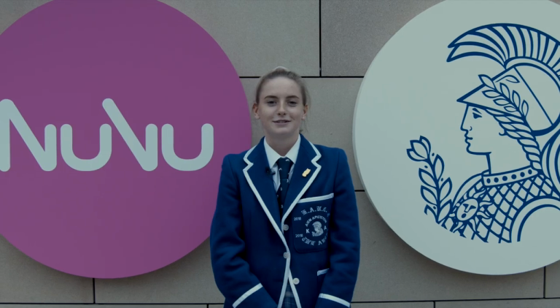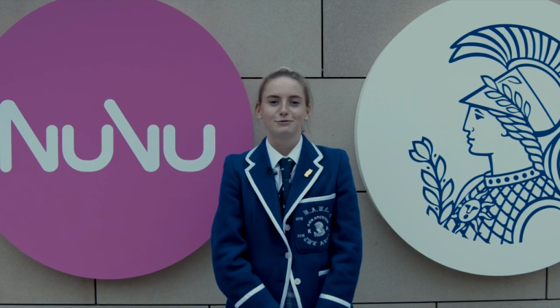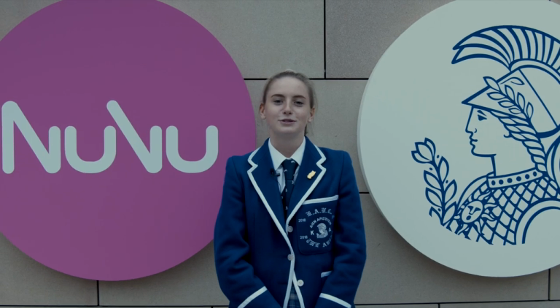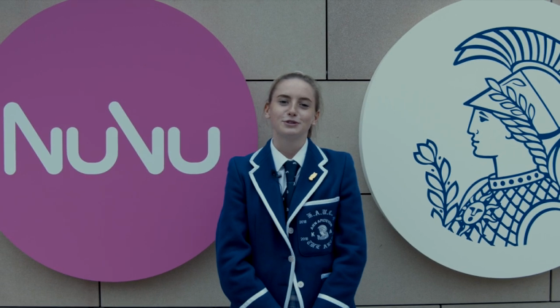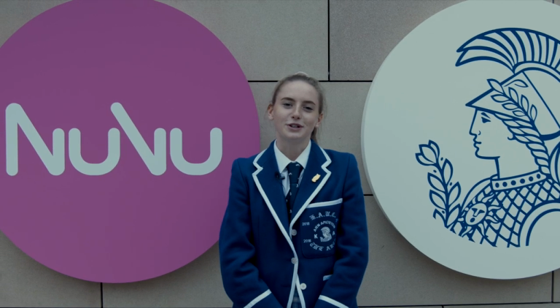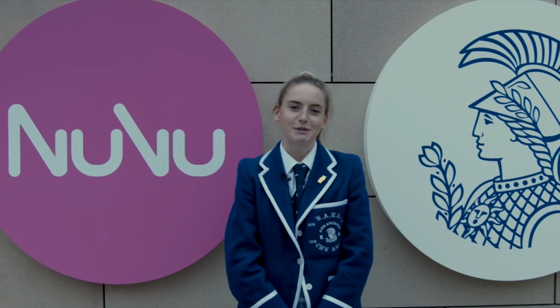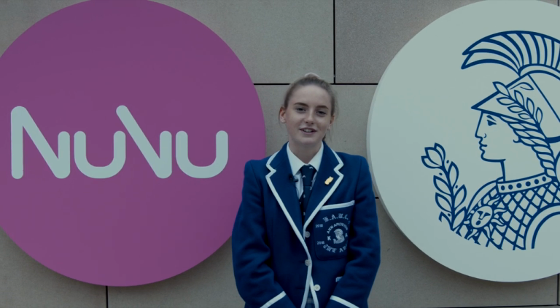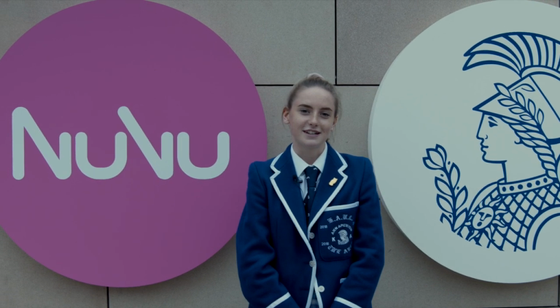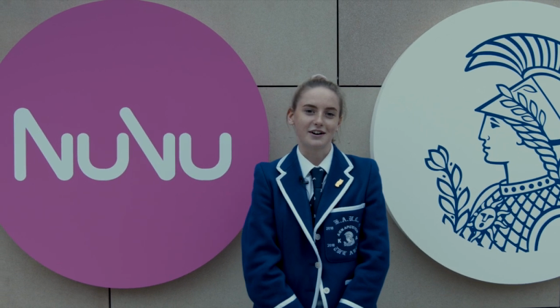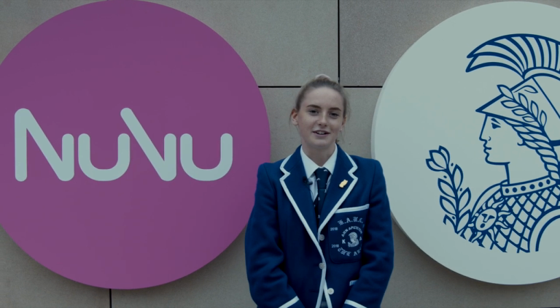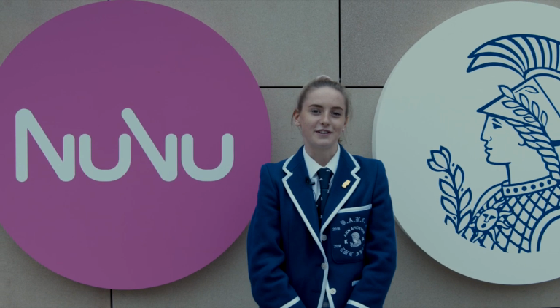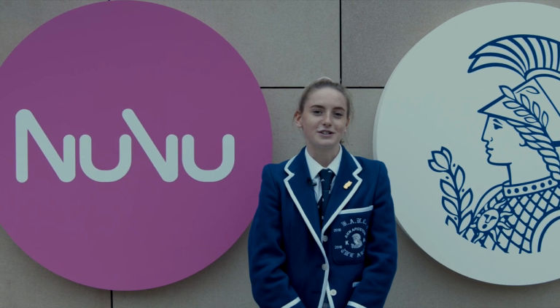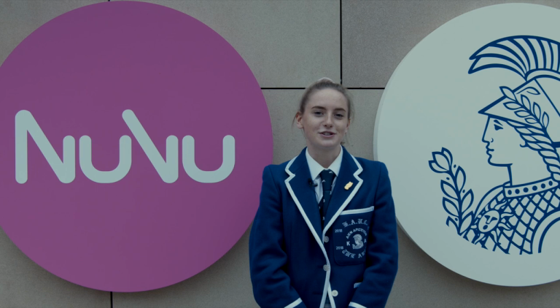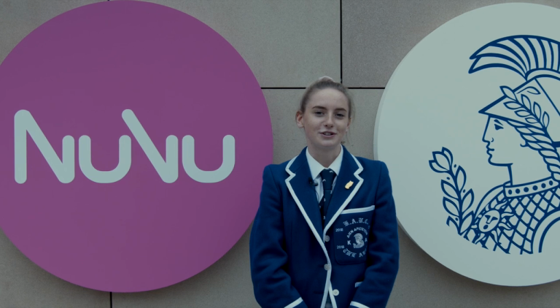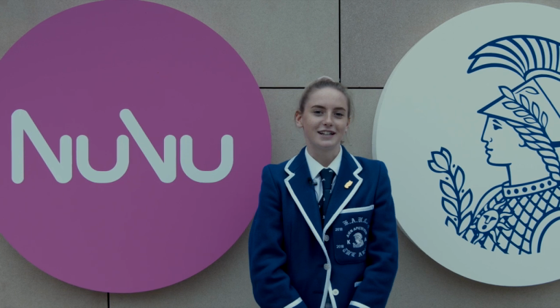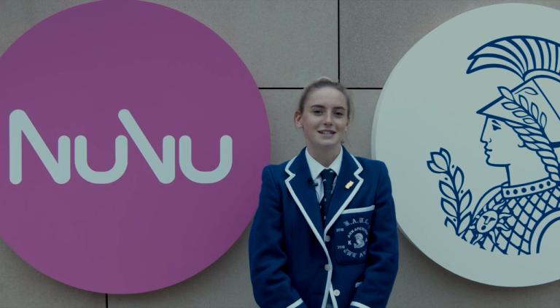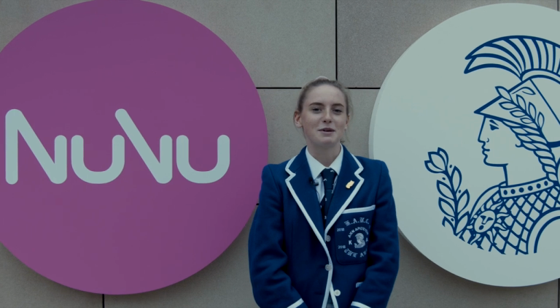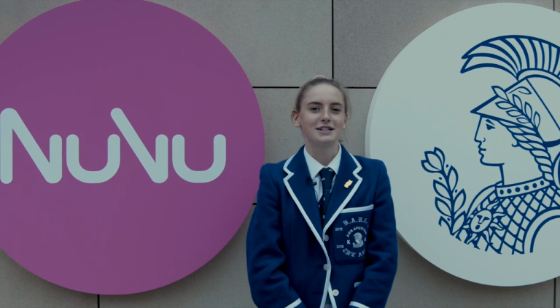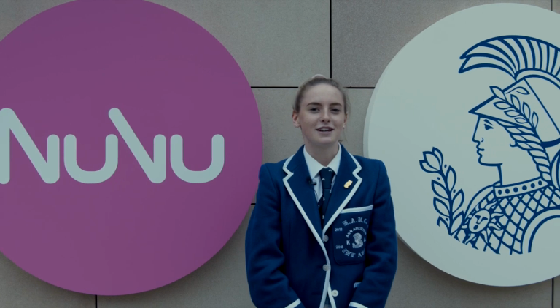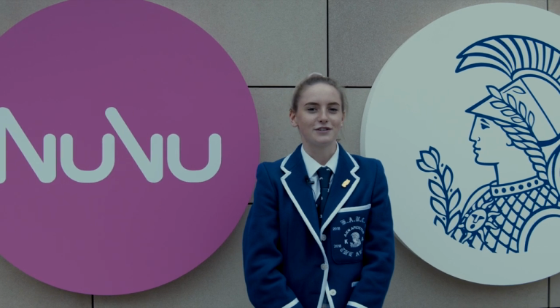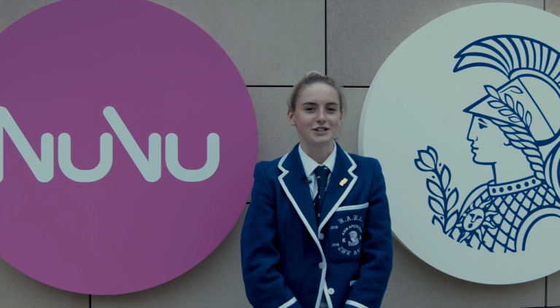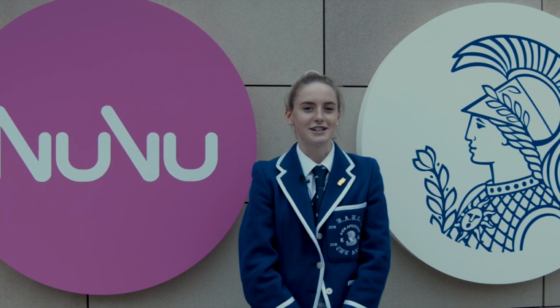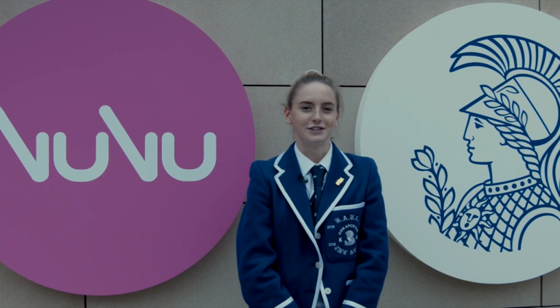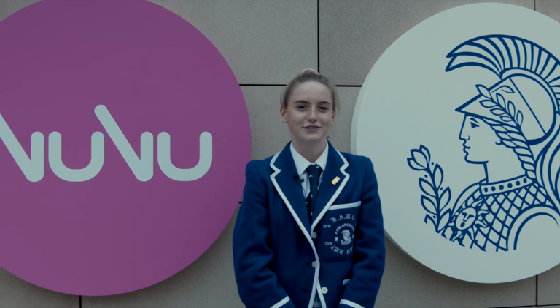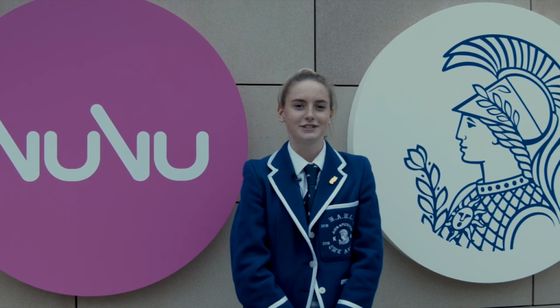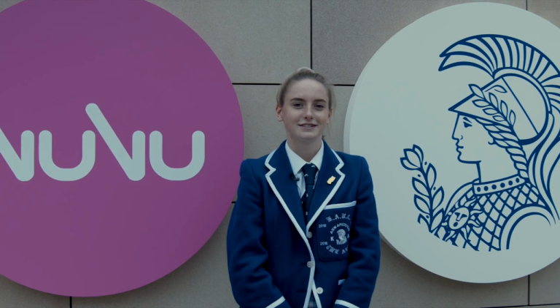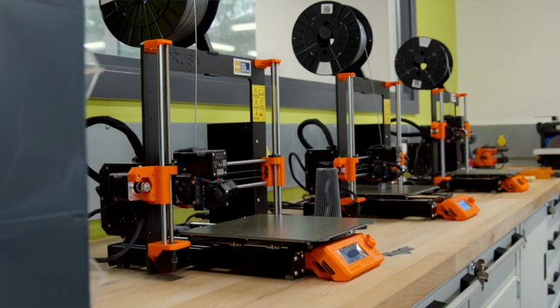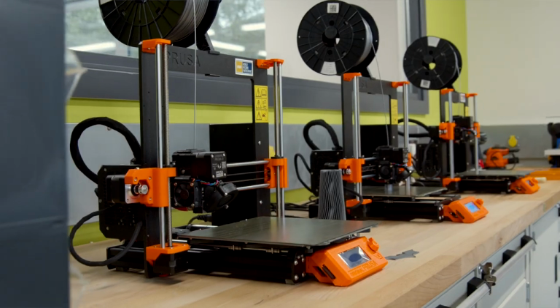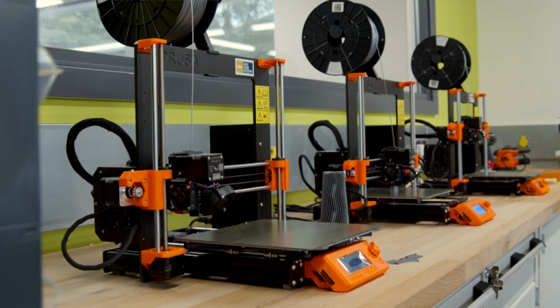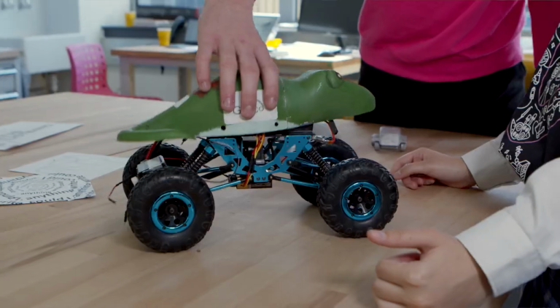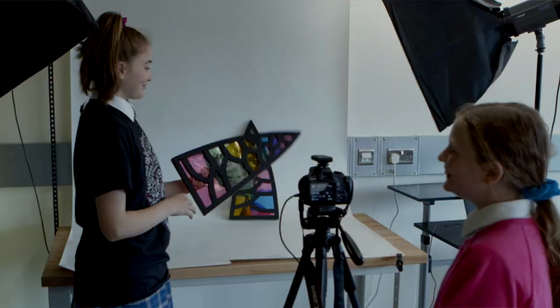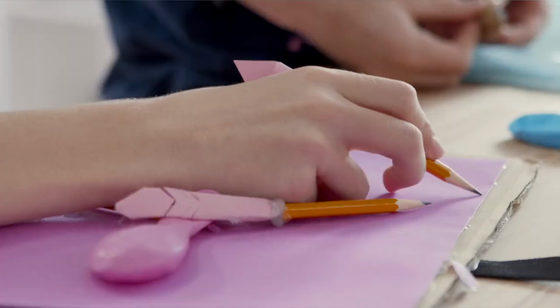Why don't you come and visit our innovation school and experience it for yourself? I'll see you next time. Bye.